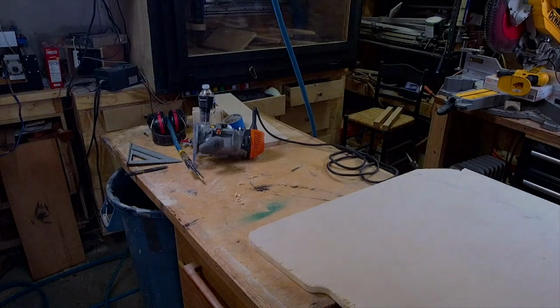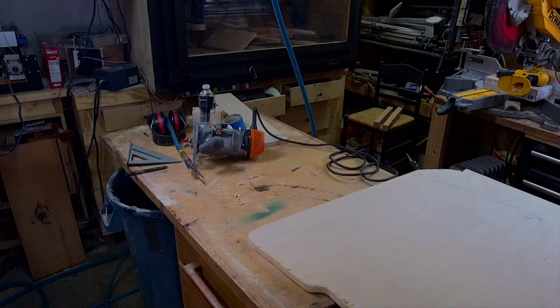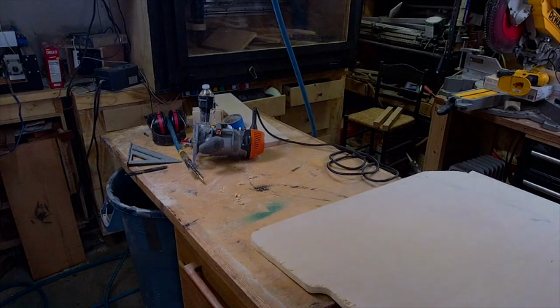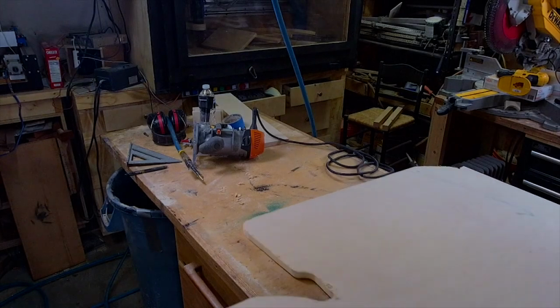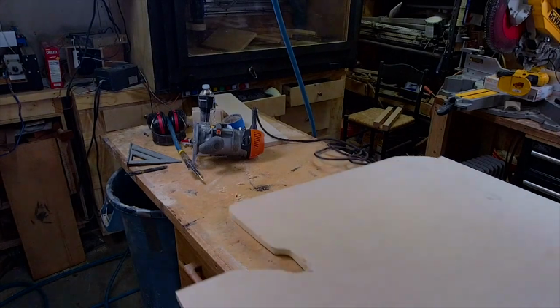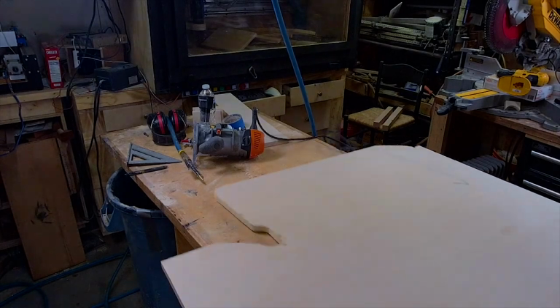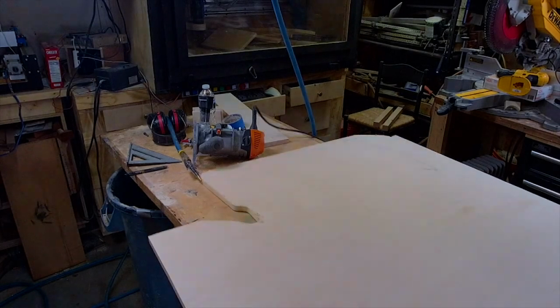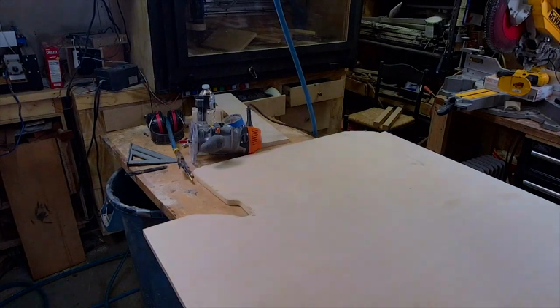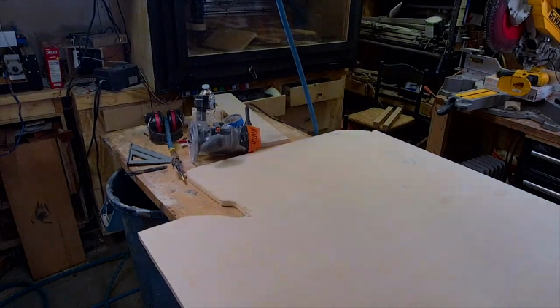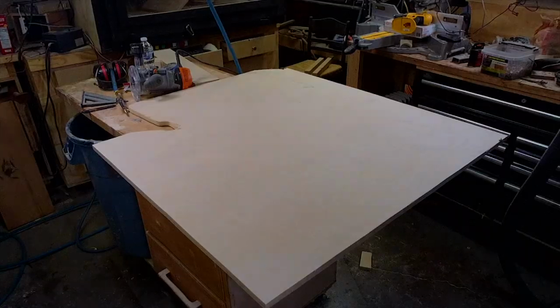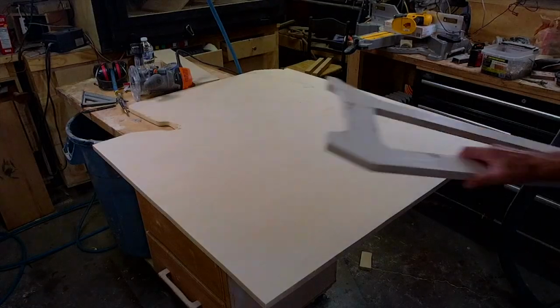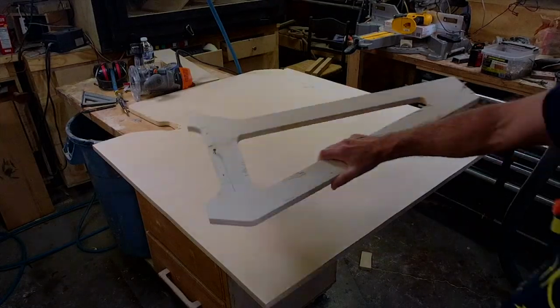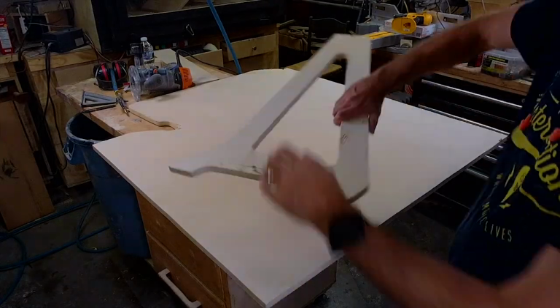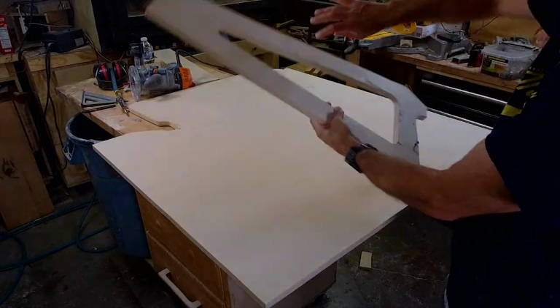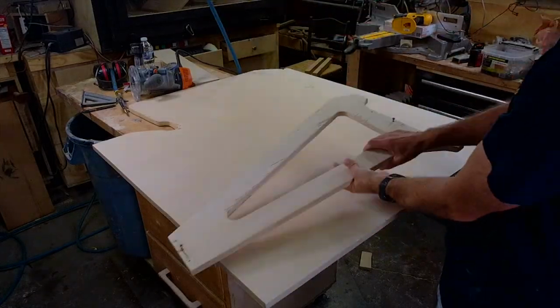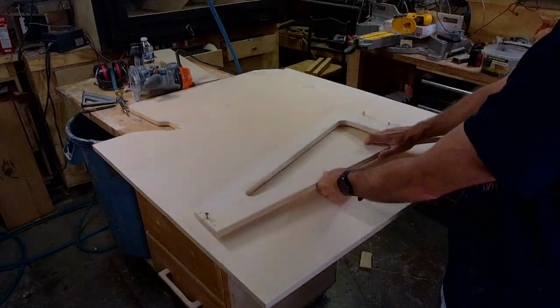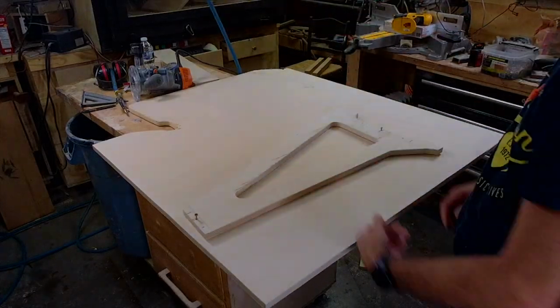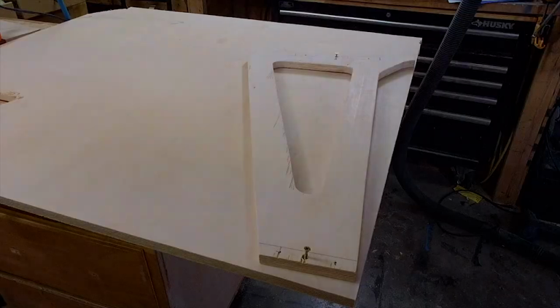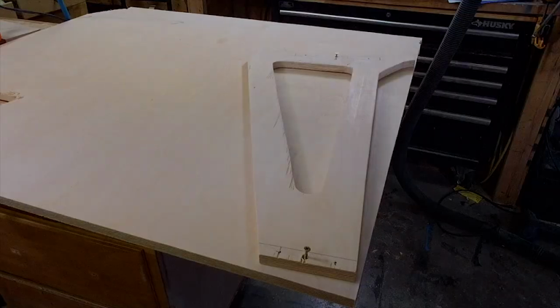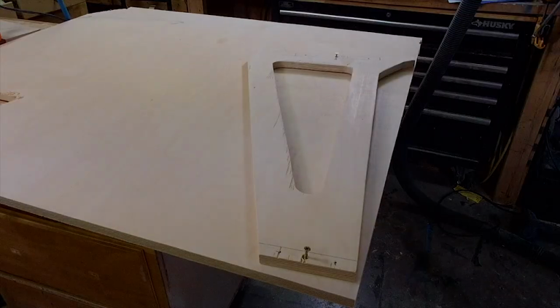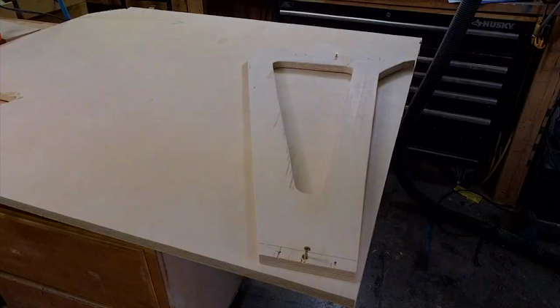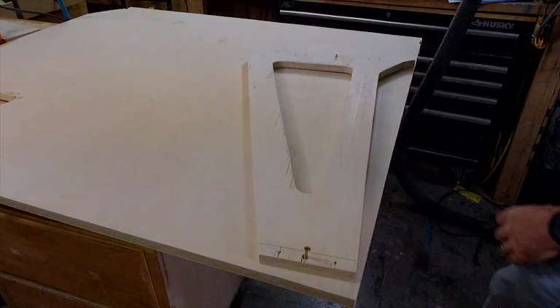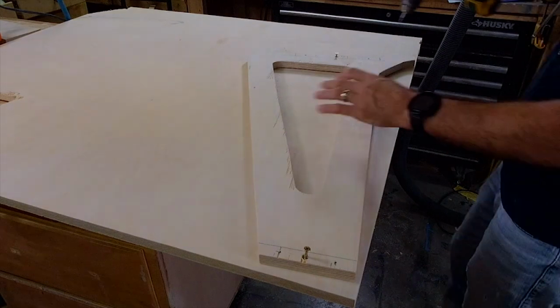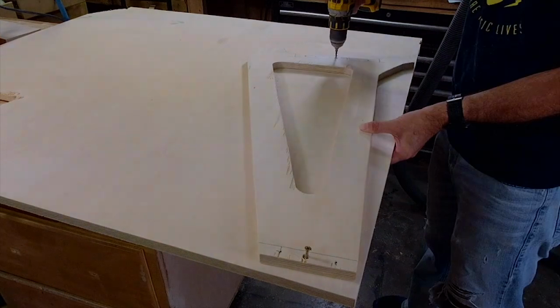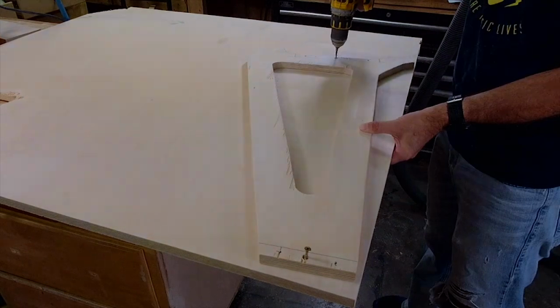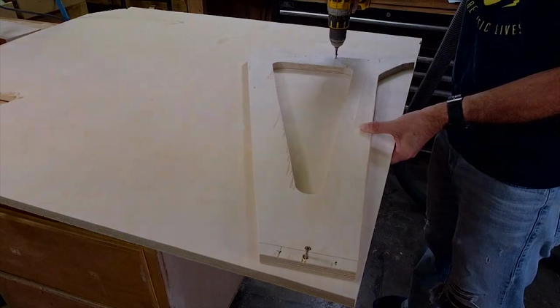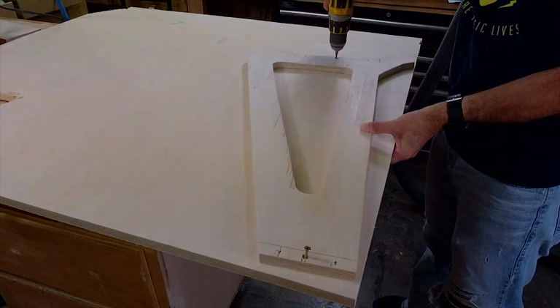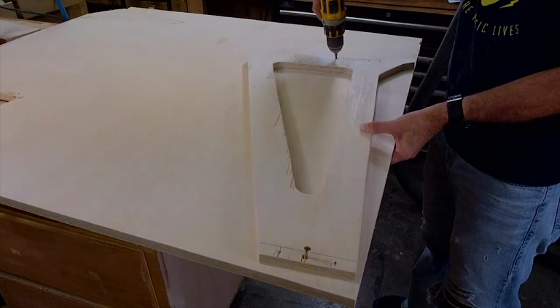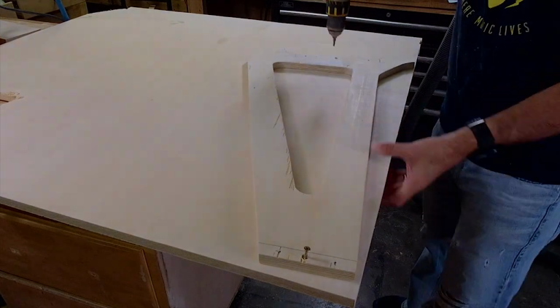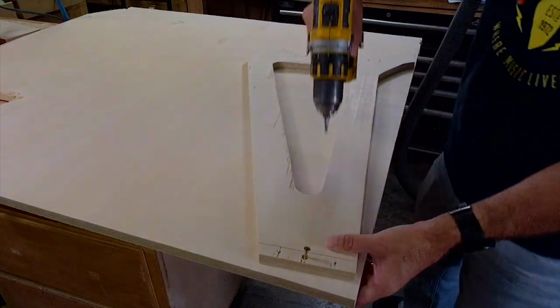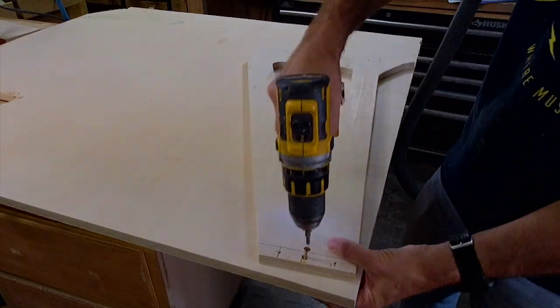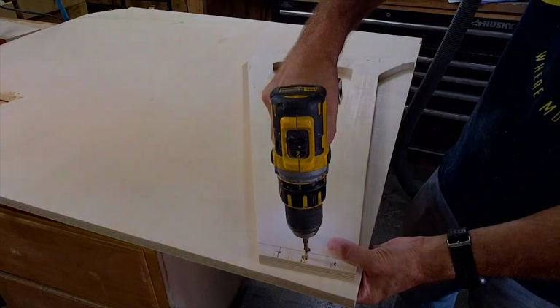Hey everybody and welcome. Today we are building a guitar stand for the studio.